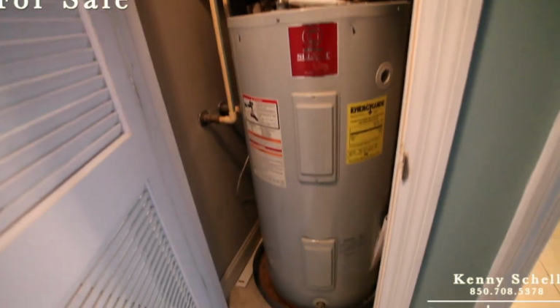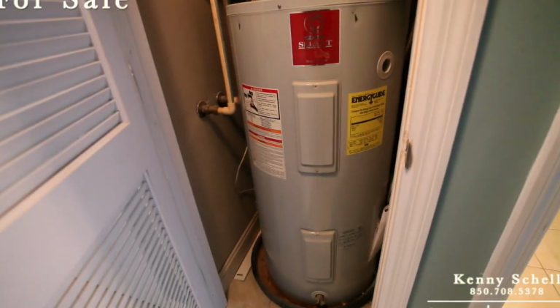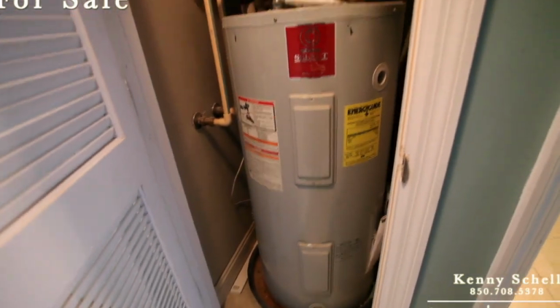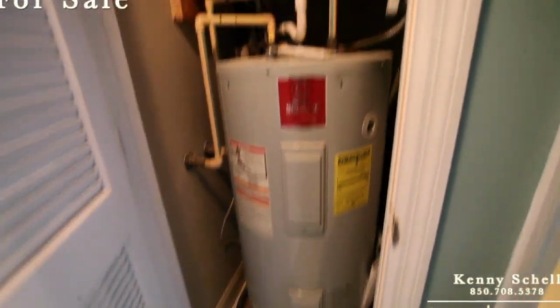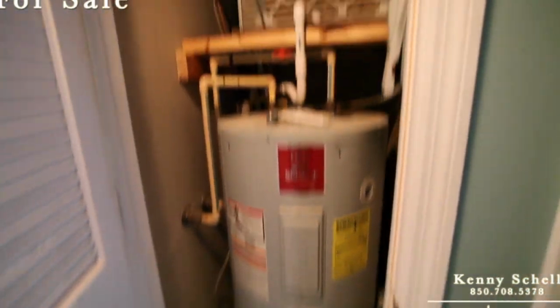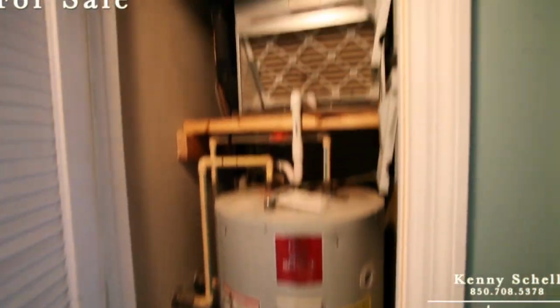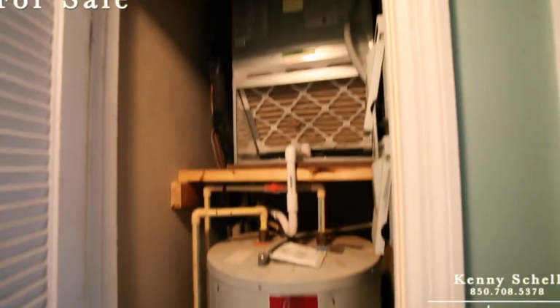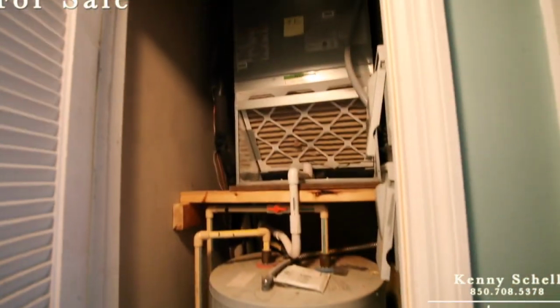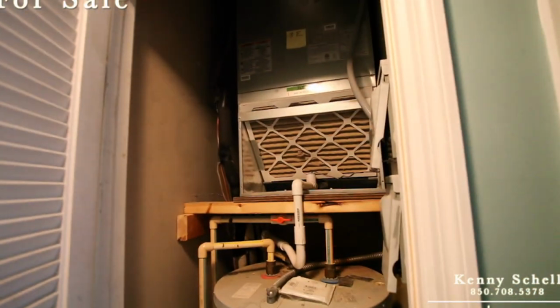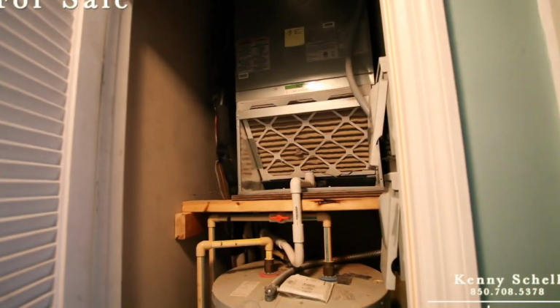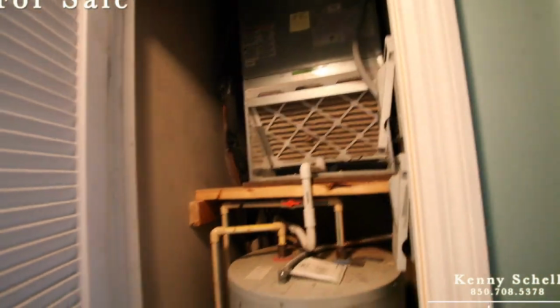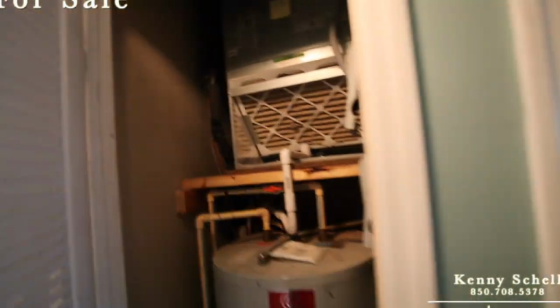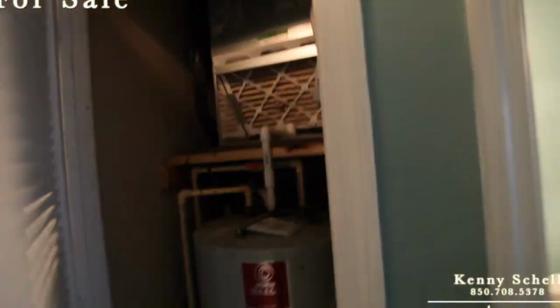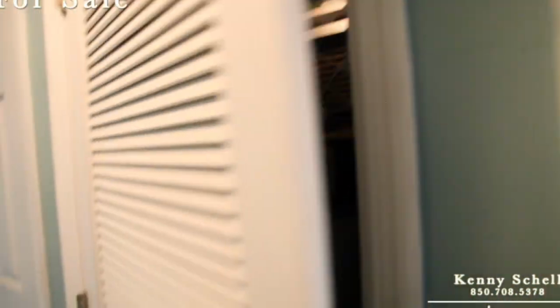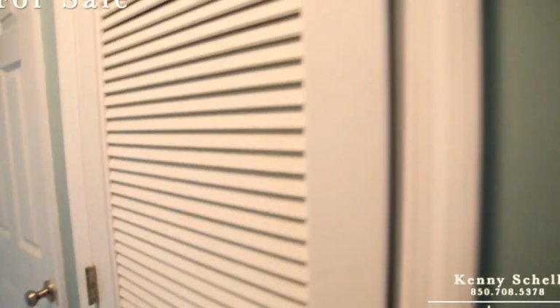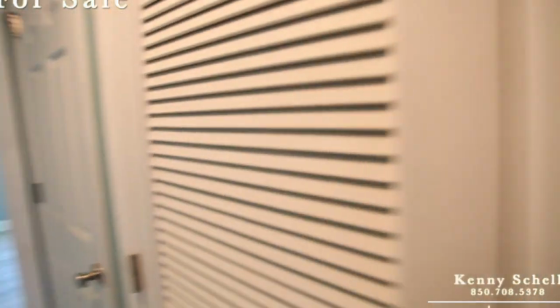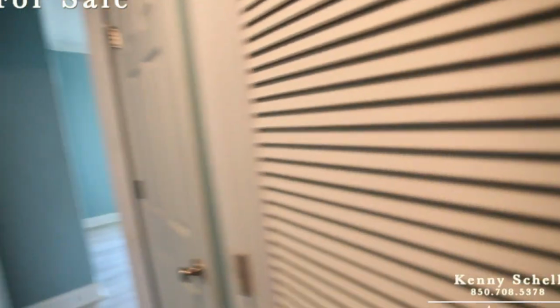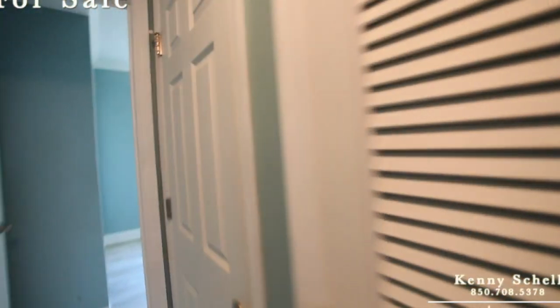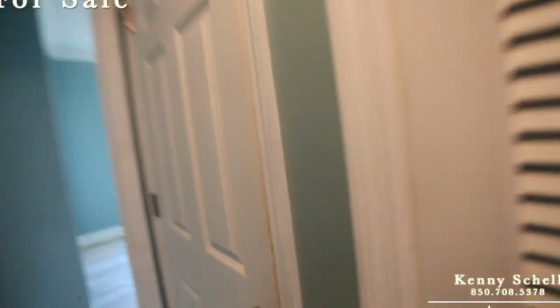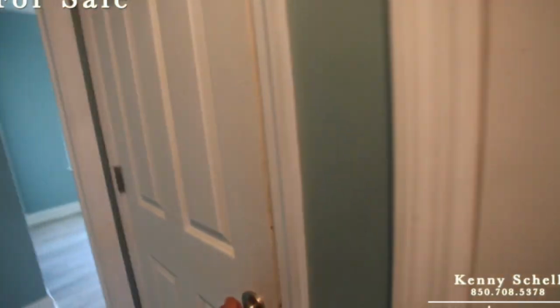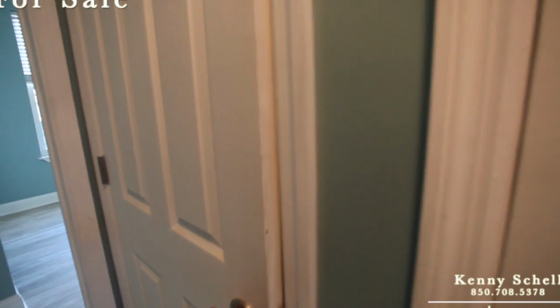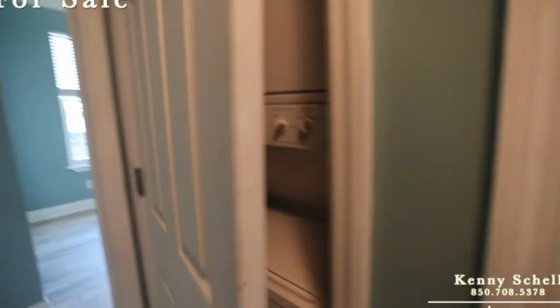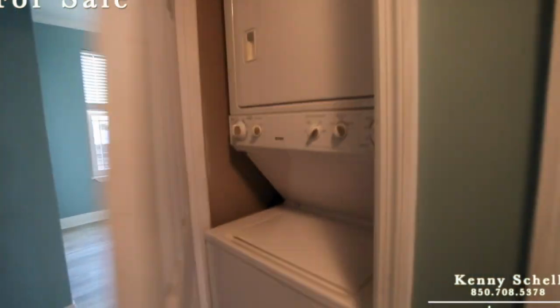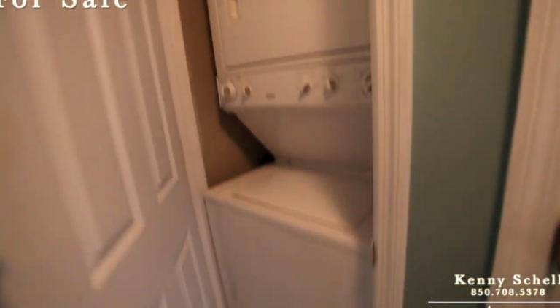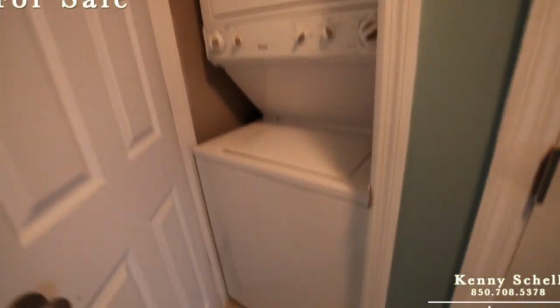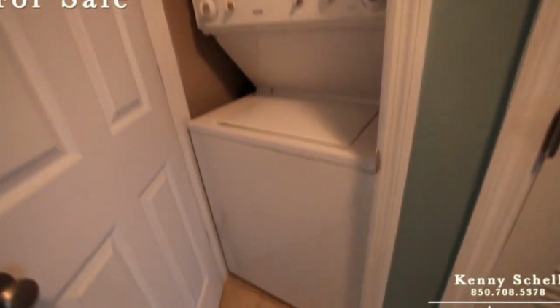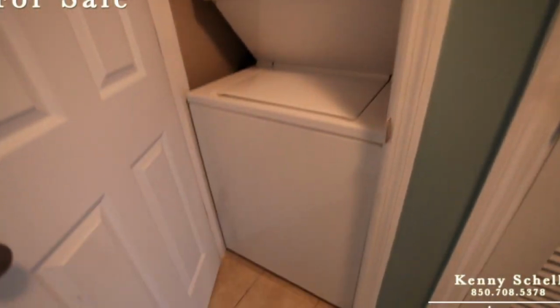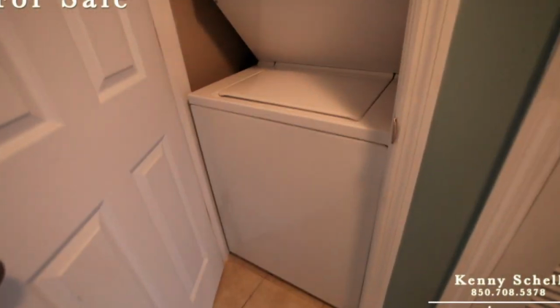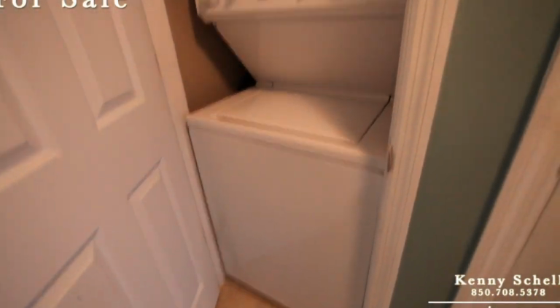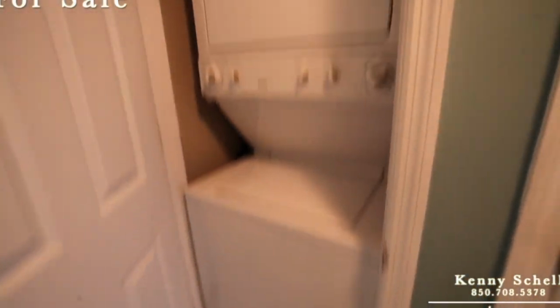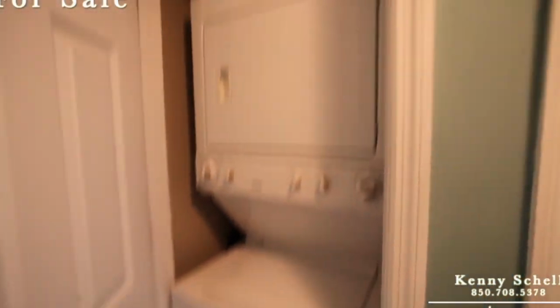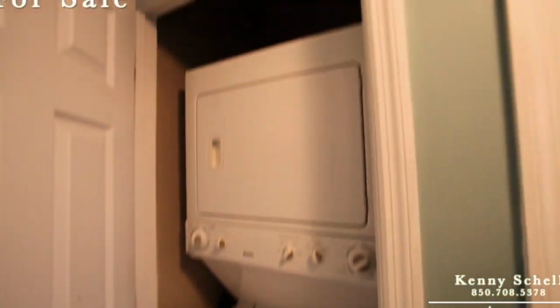You've got your hot water heater and AC unit, and right next to that is your washer and dryer.